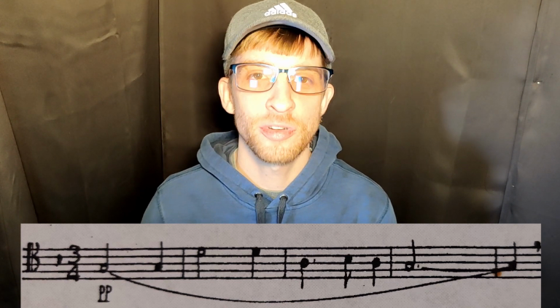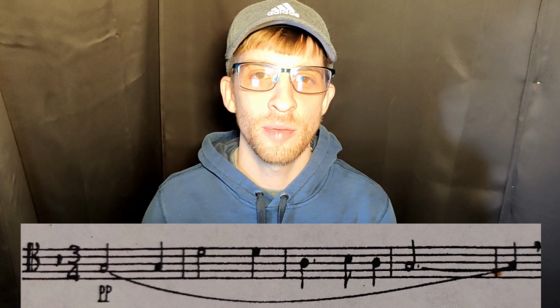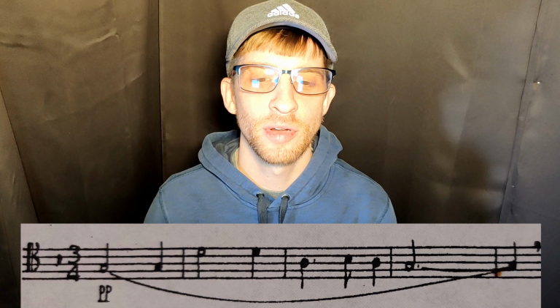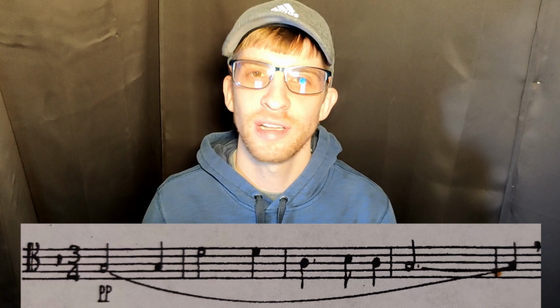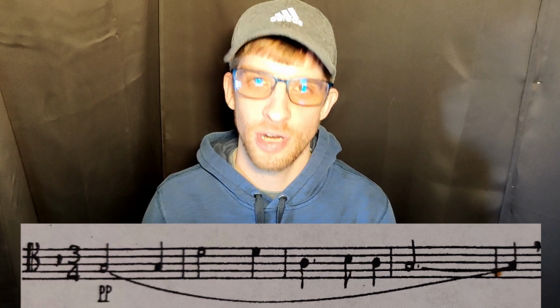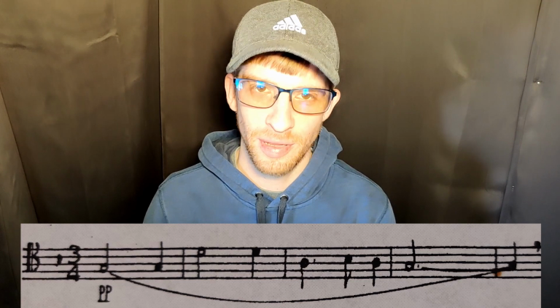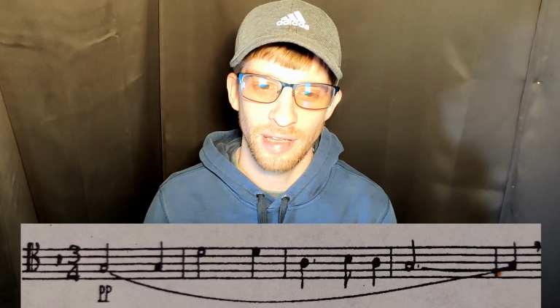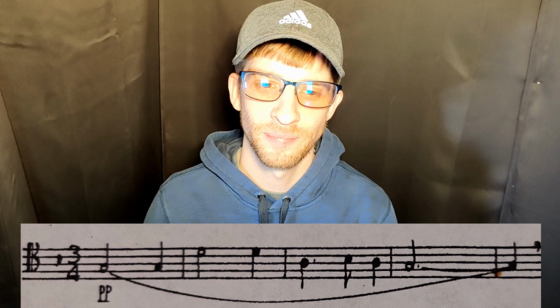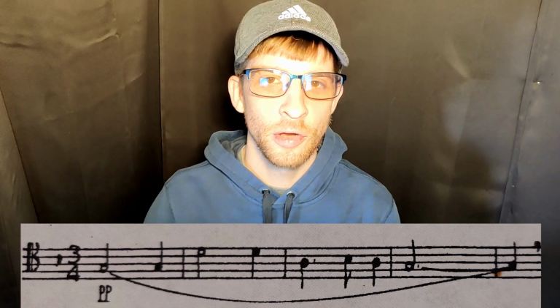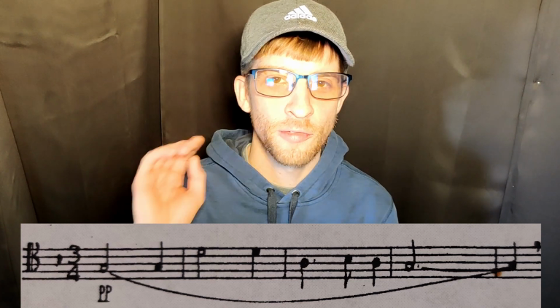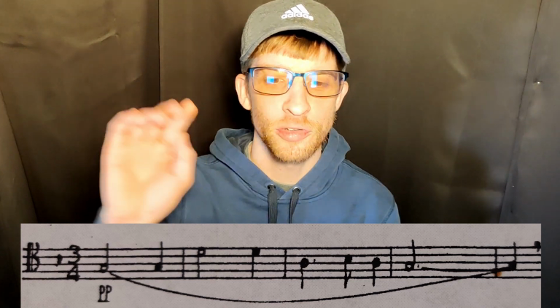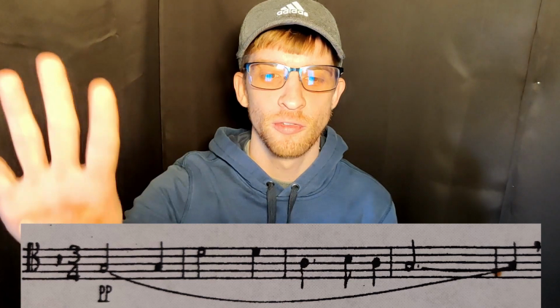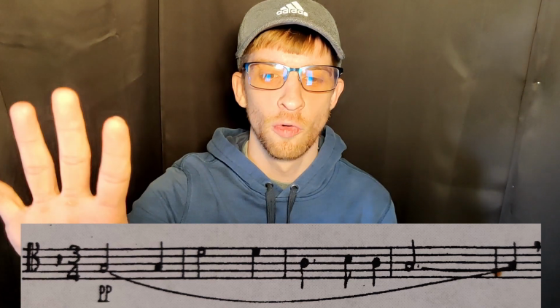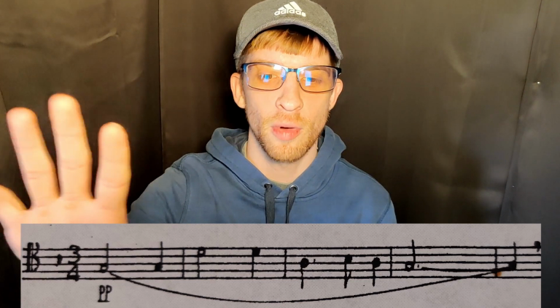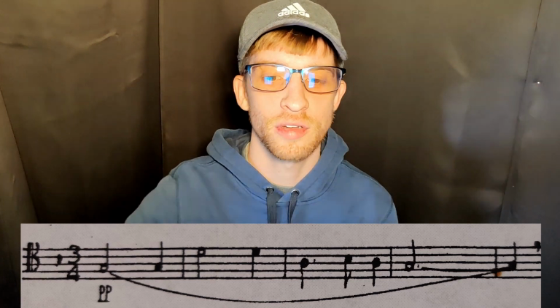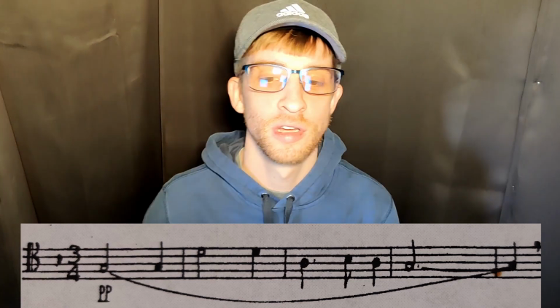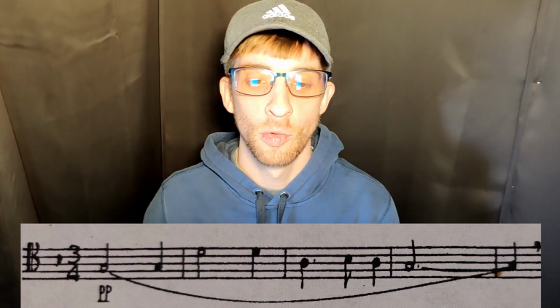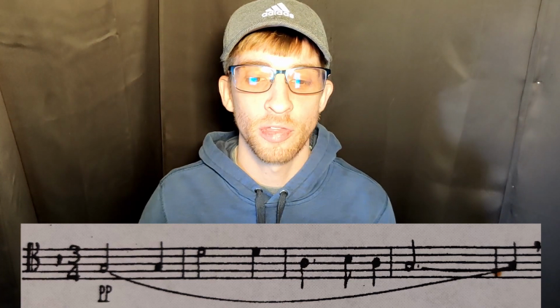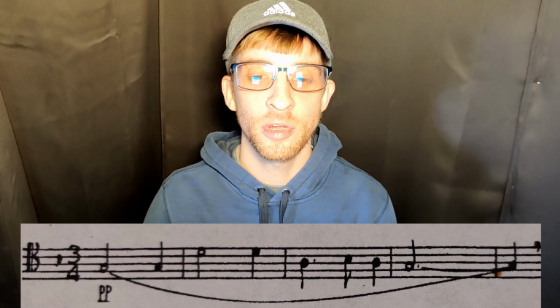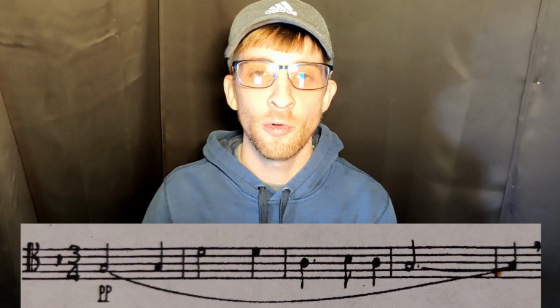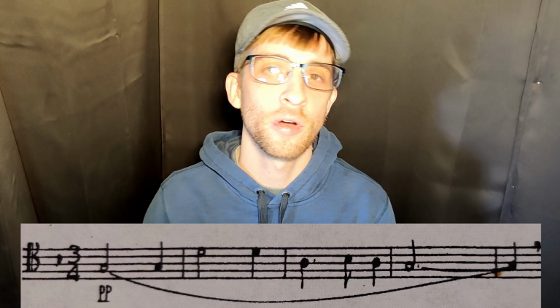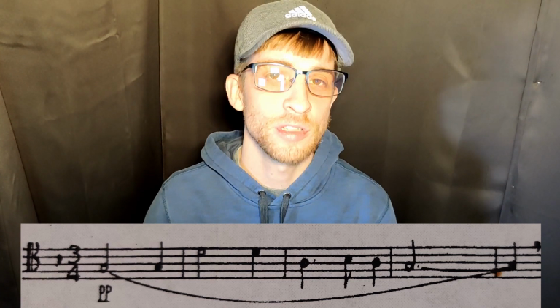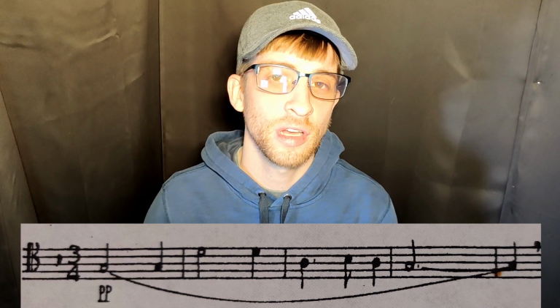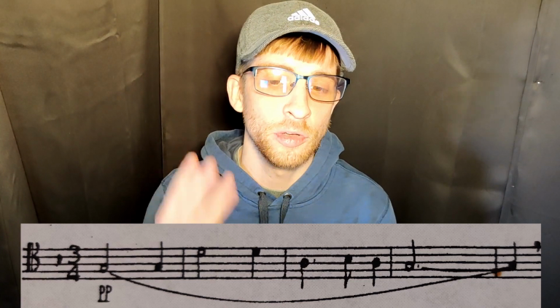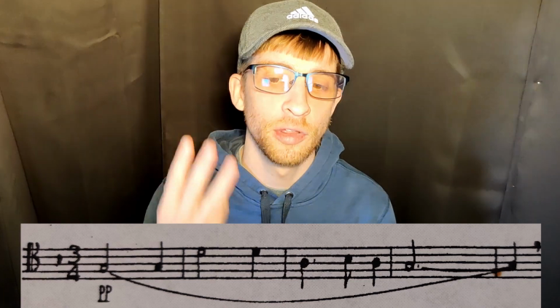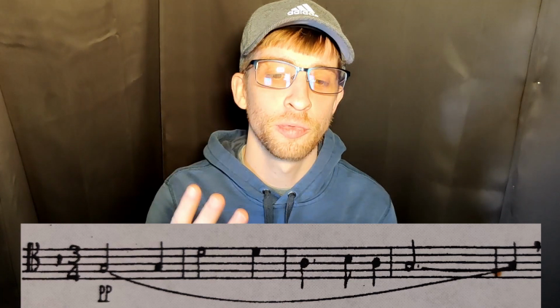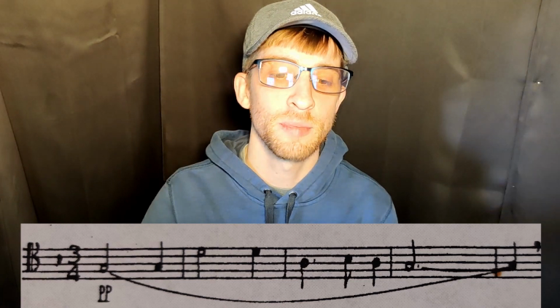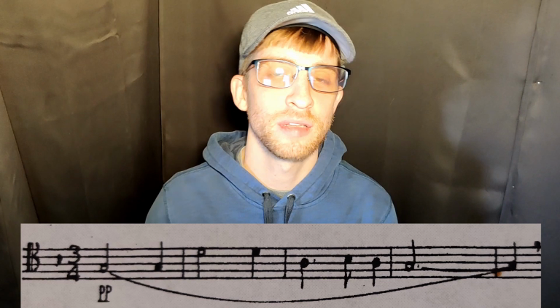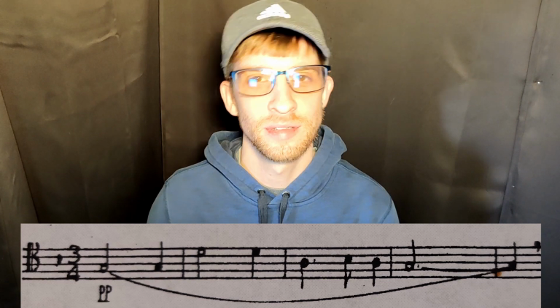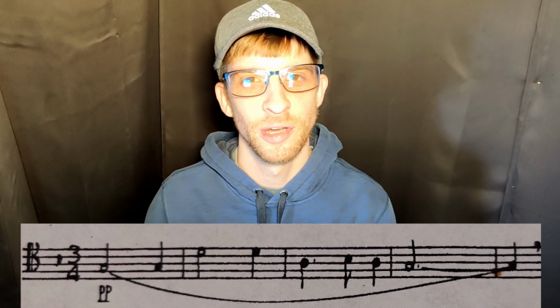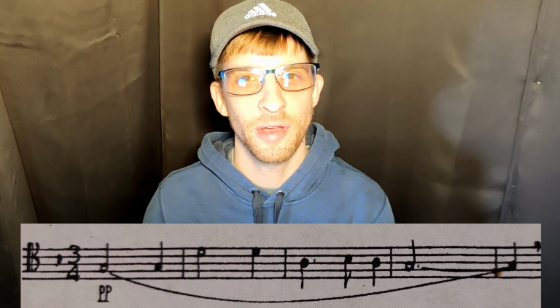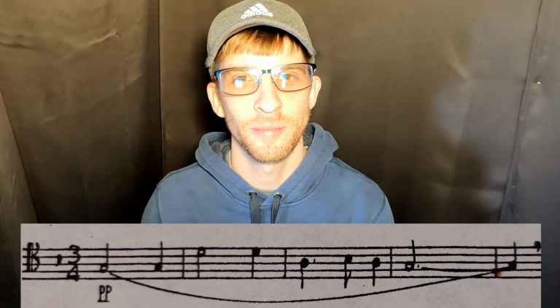Grab your trombone and let's try playing it. Here are the first four bars. We're in 3/4, so I'll give you three beats. Here we go.